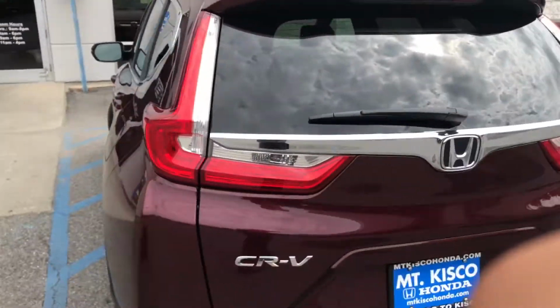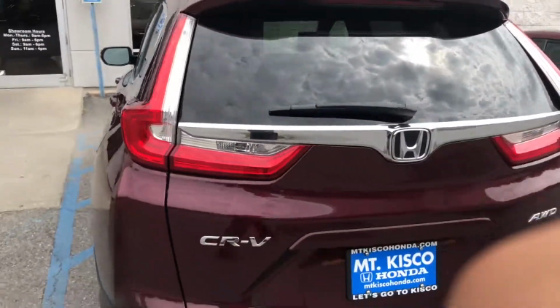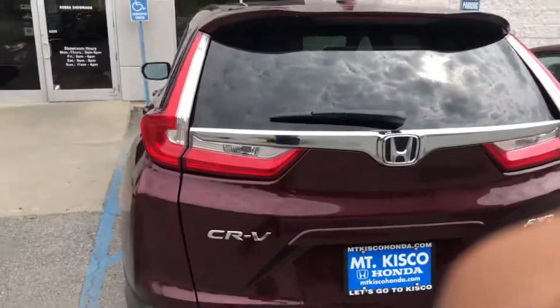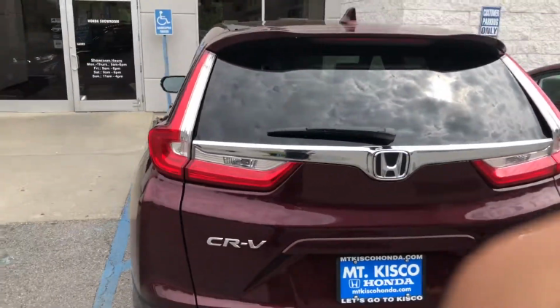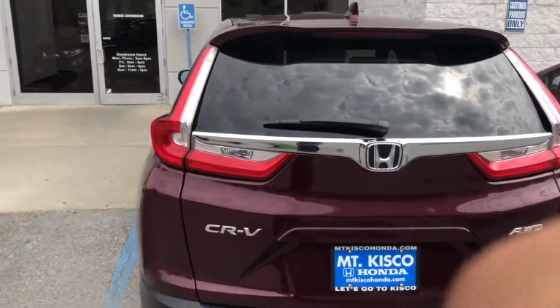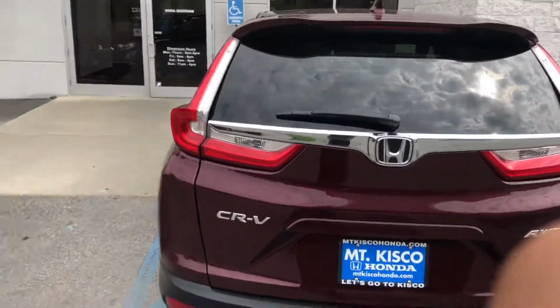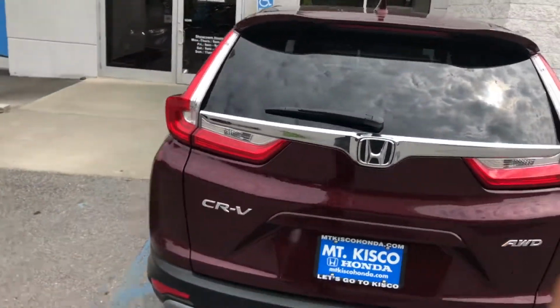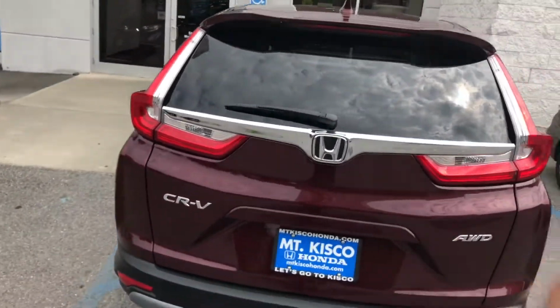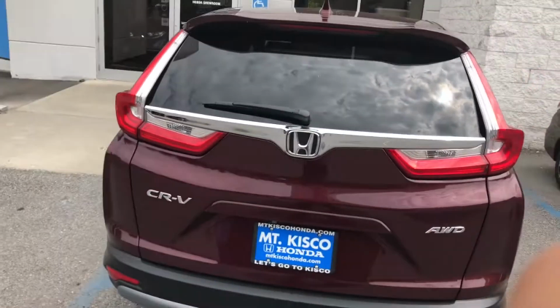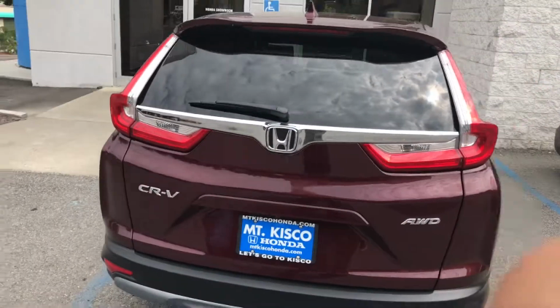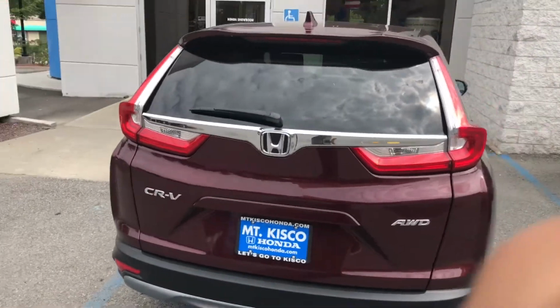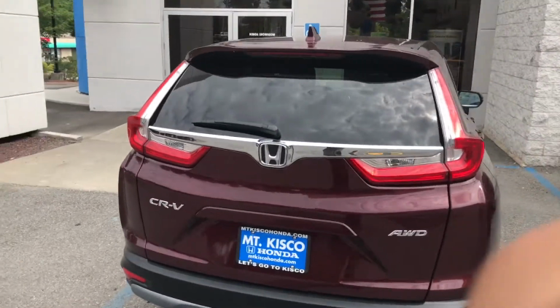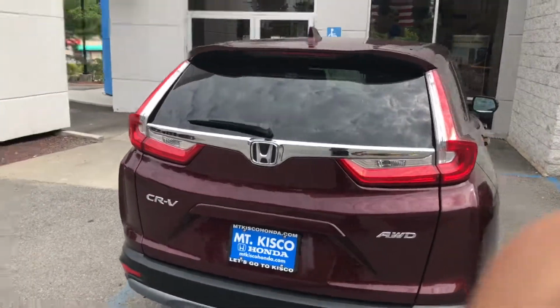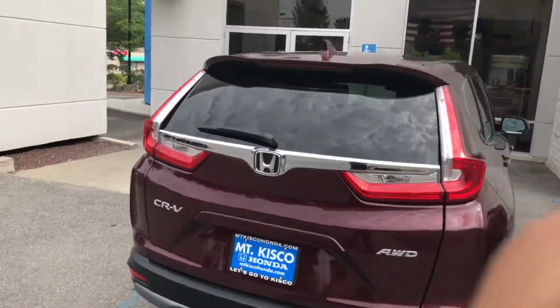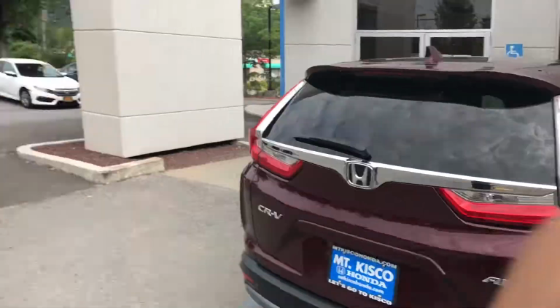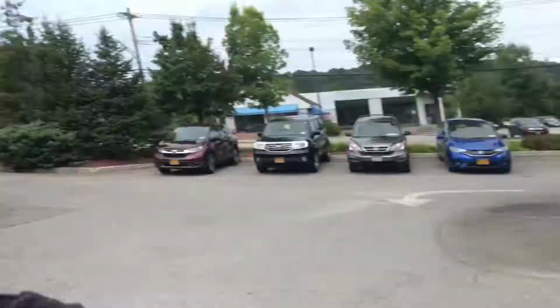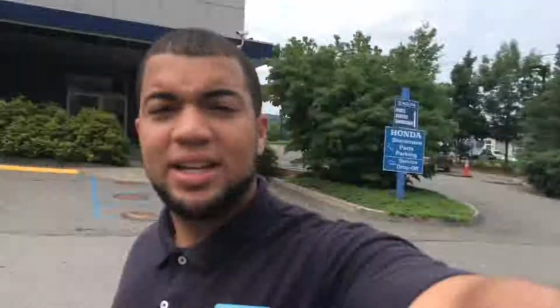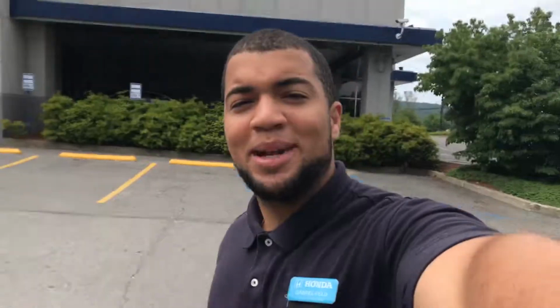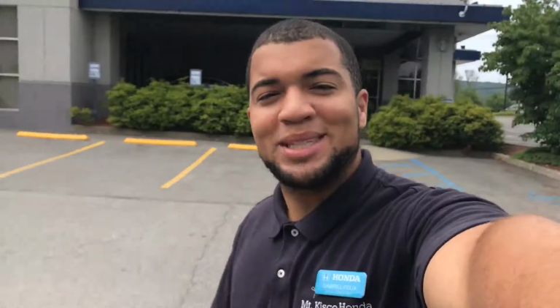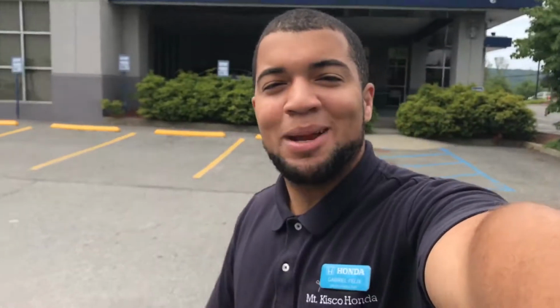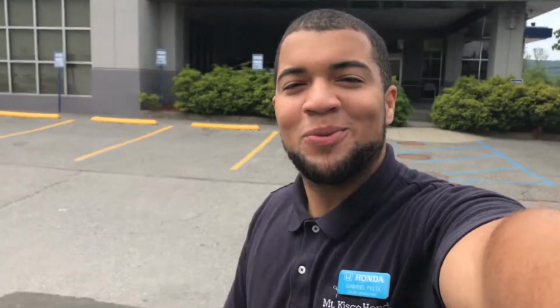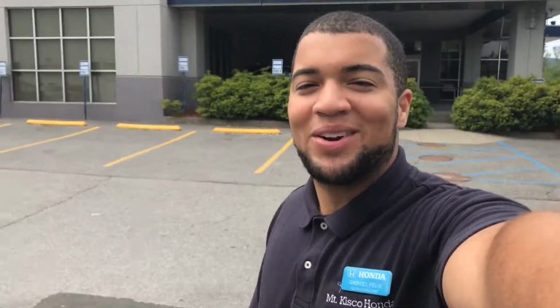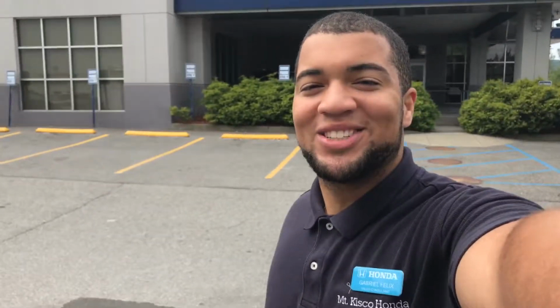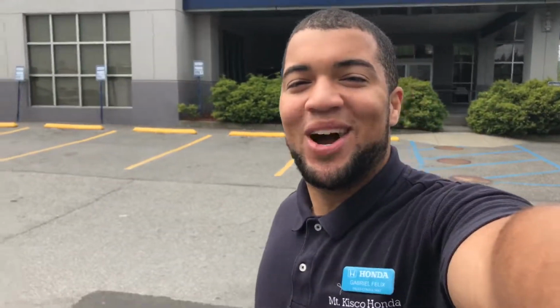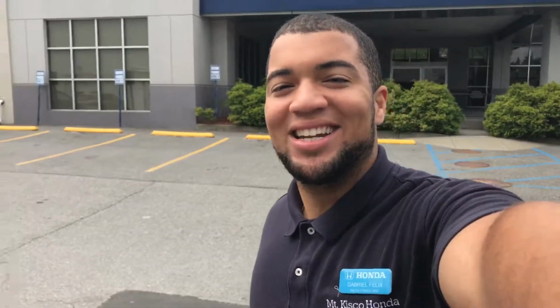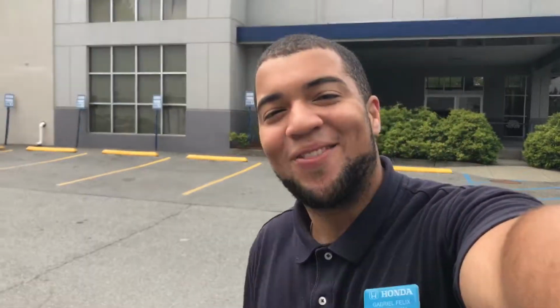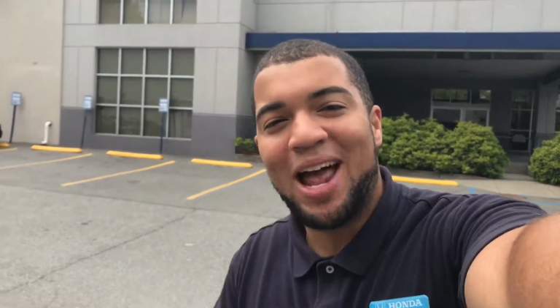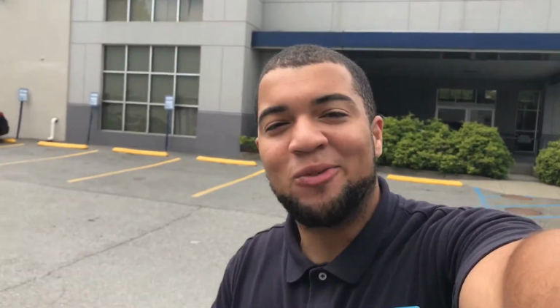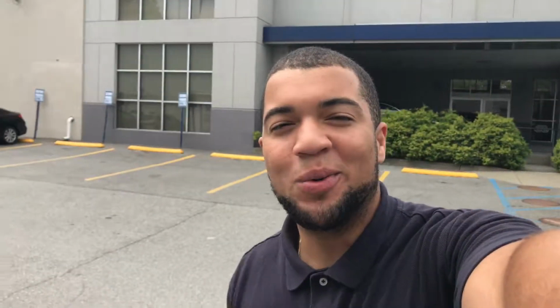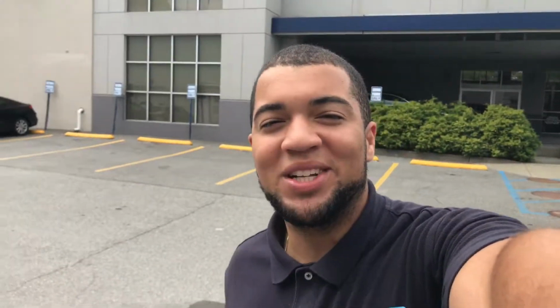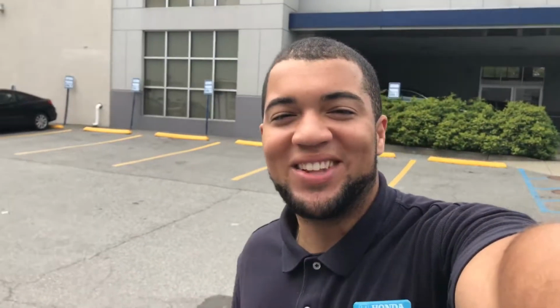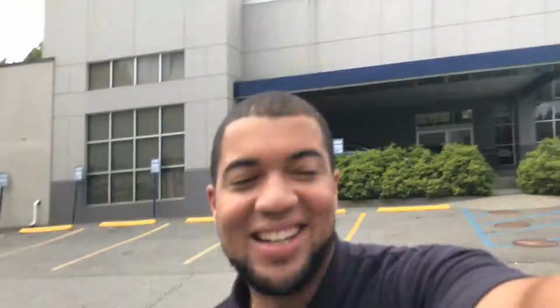Ming, come on in and take it for a test drive and be amazed how this car drives. Once again, my name is Gabriel from Alkisco Honda — I look forward to meeting you. Thanks.